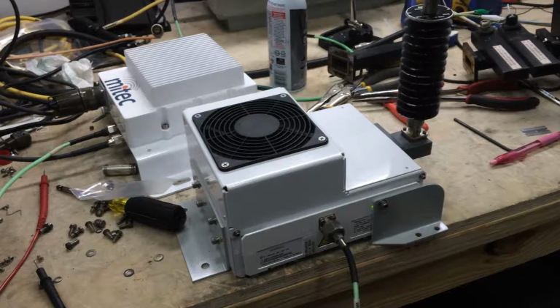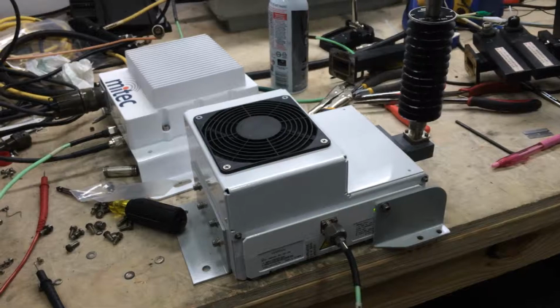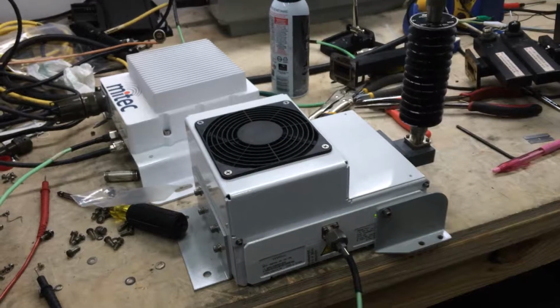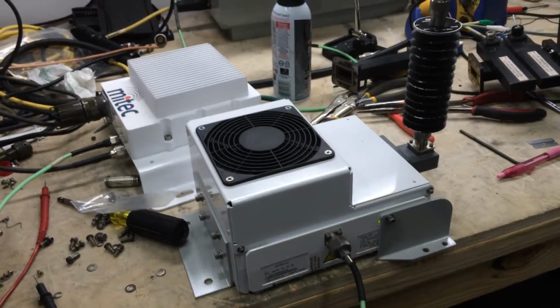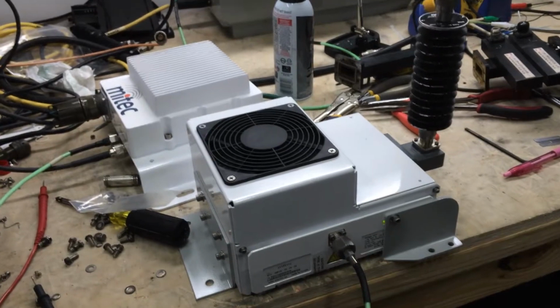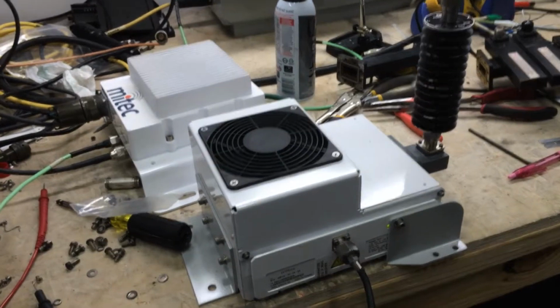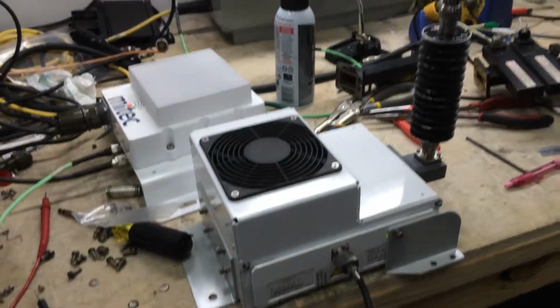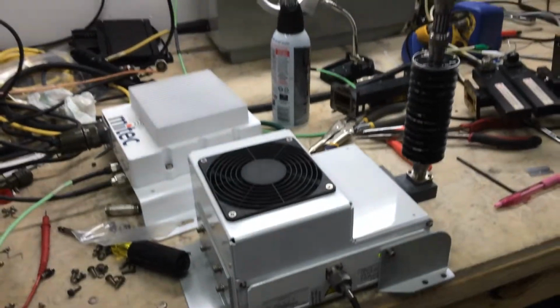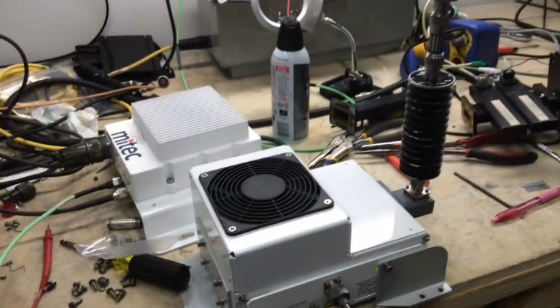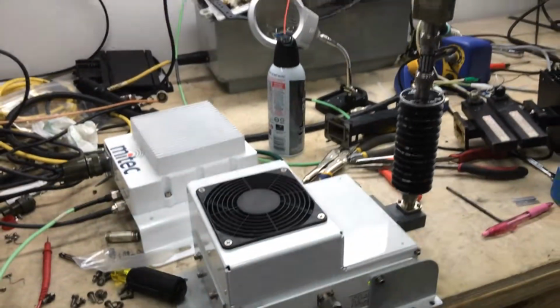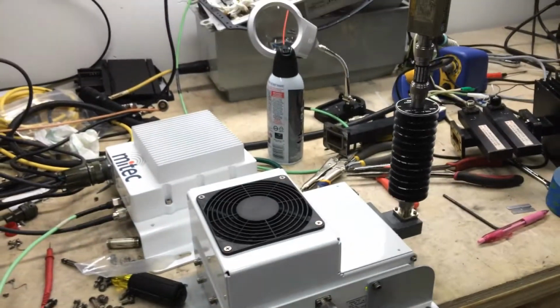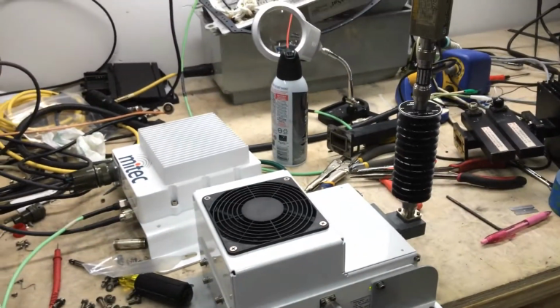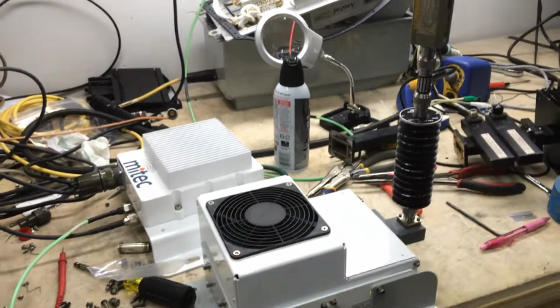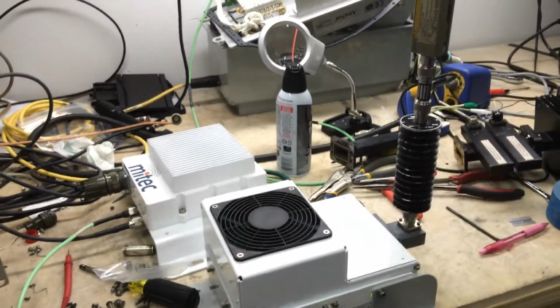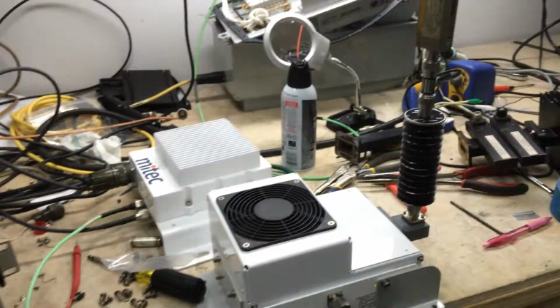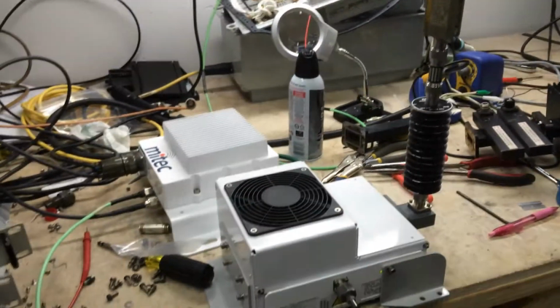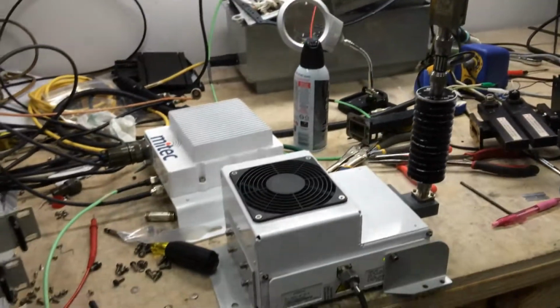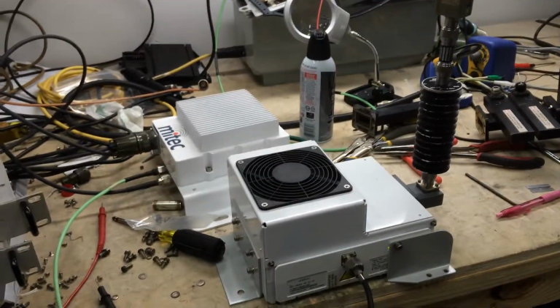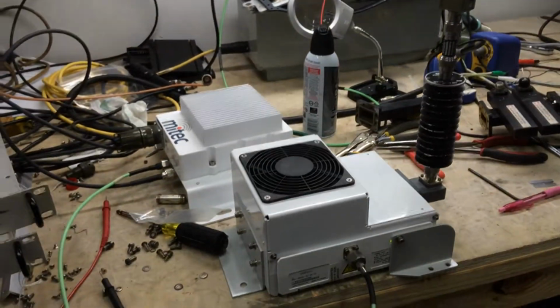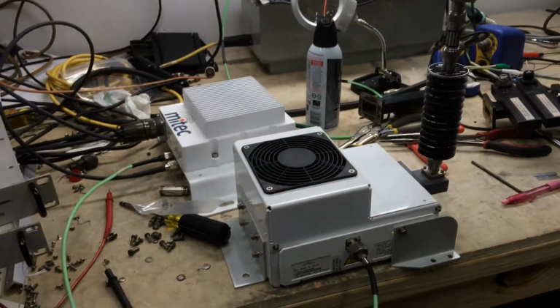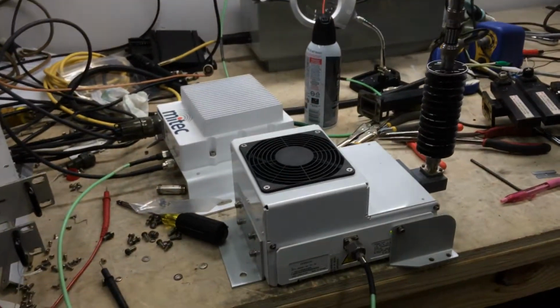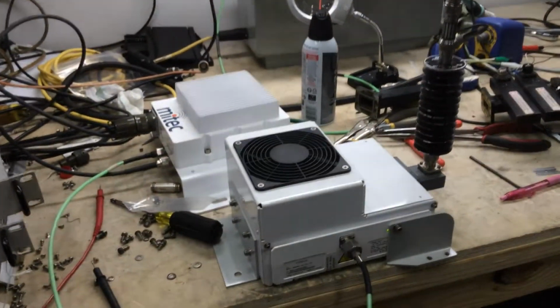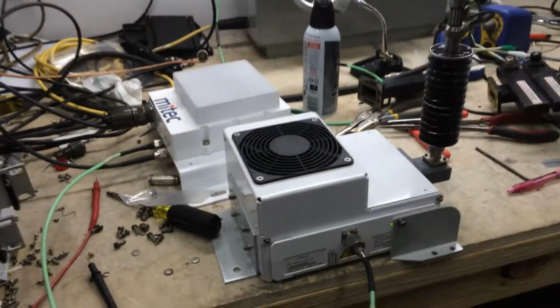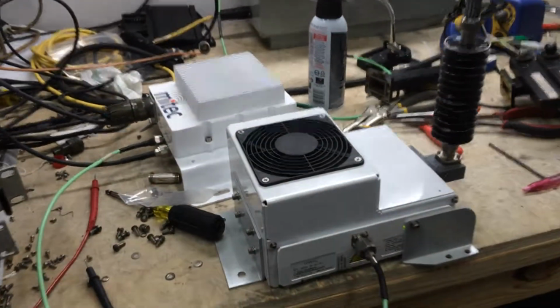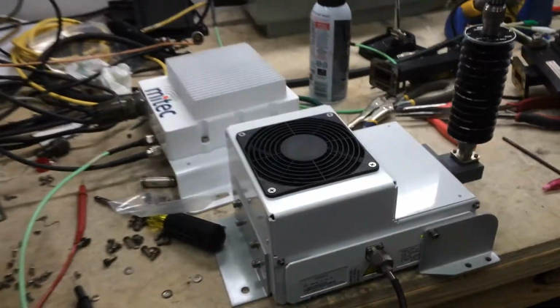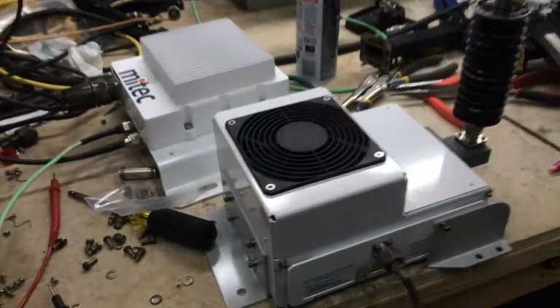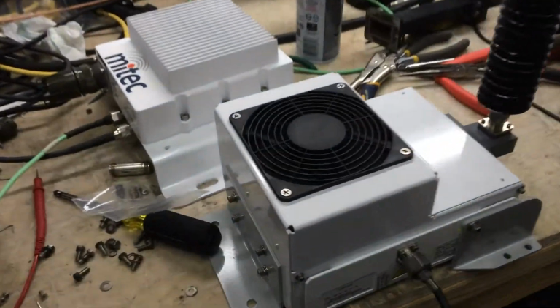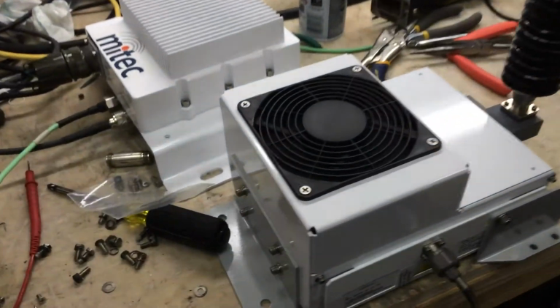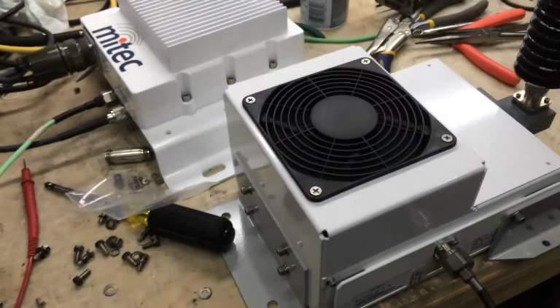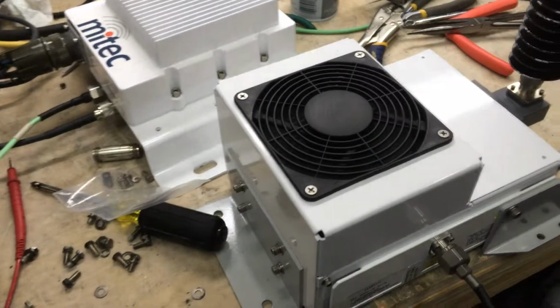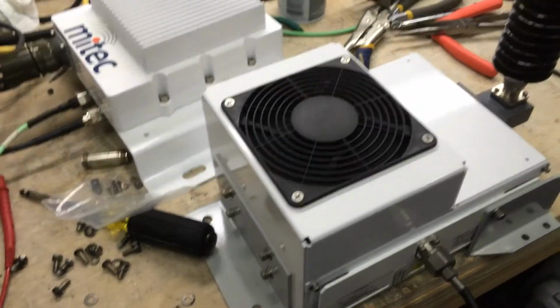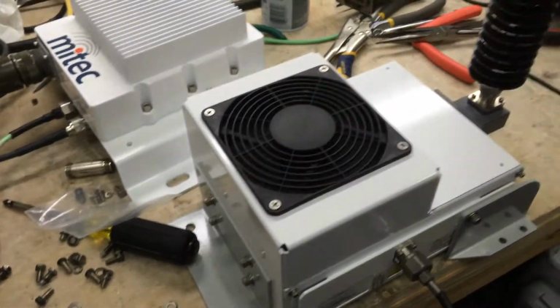Okay, hi George. This is Dan and Neil here. Just wanted to show you this 40-watt Mi-Tec setup on the bench.